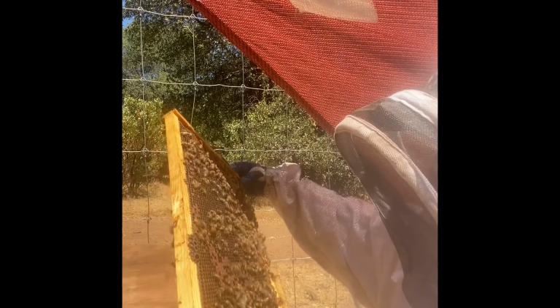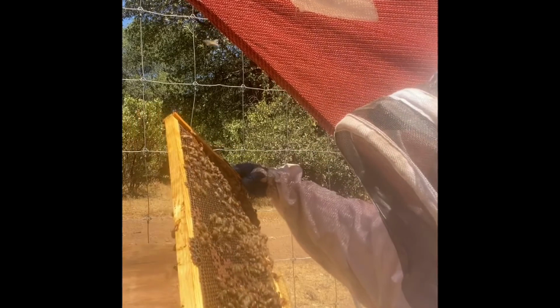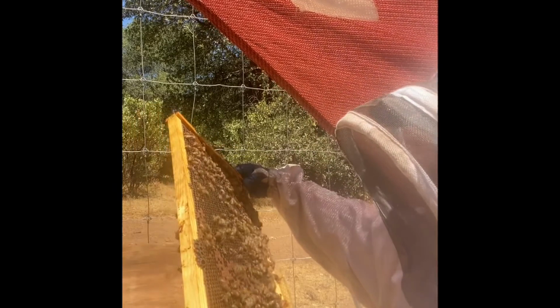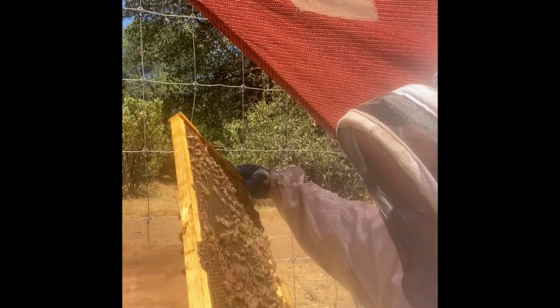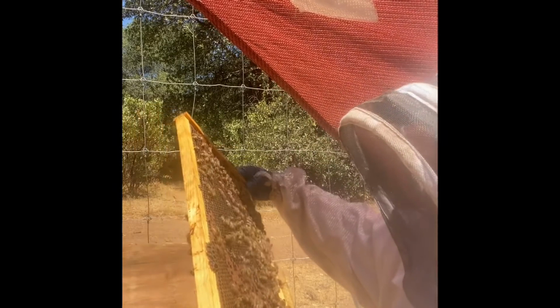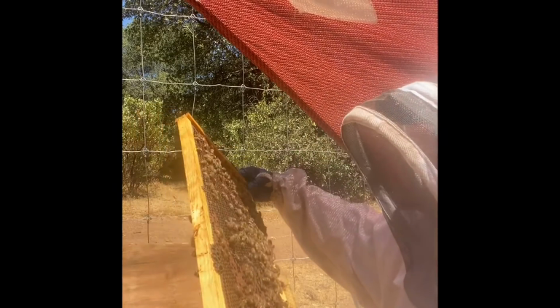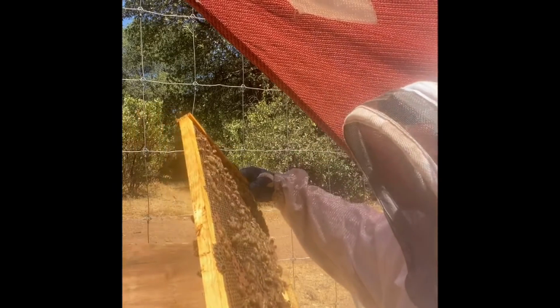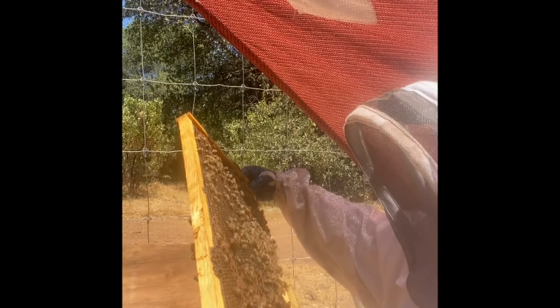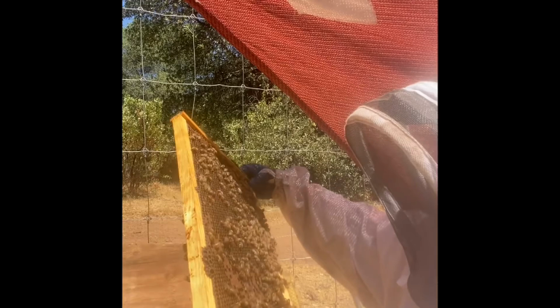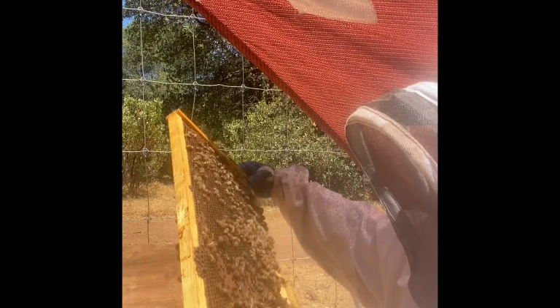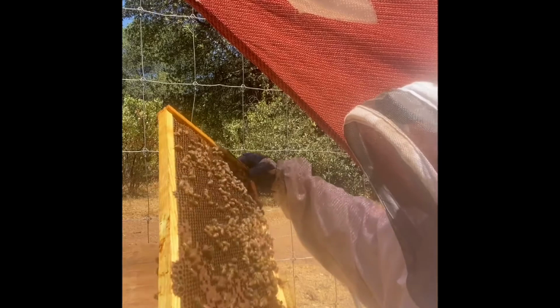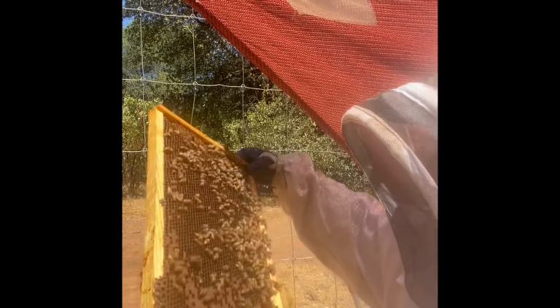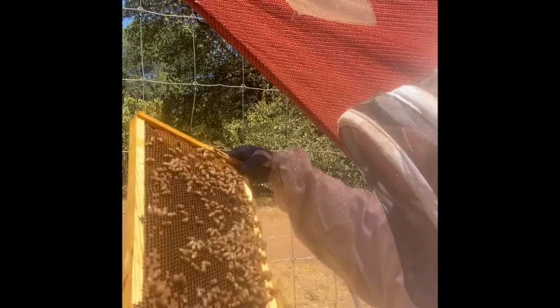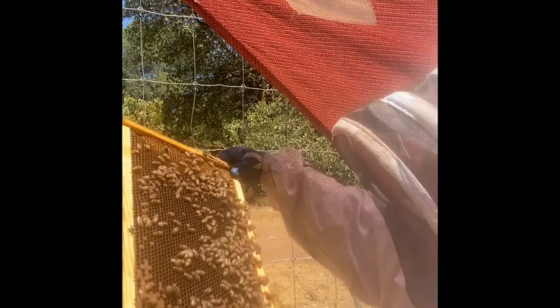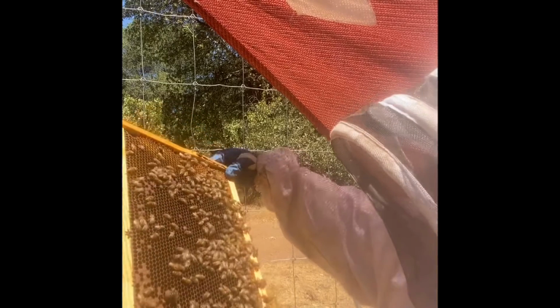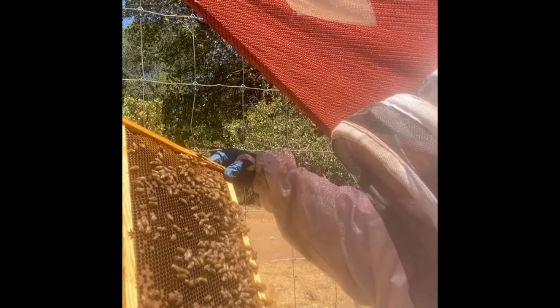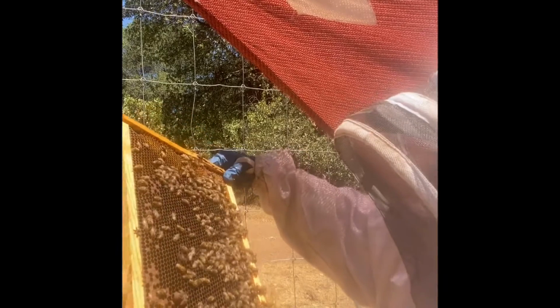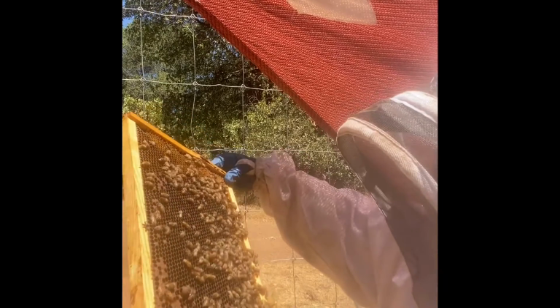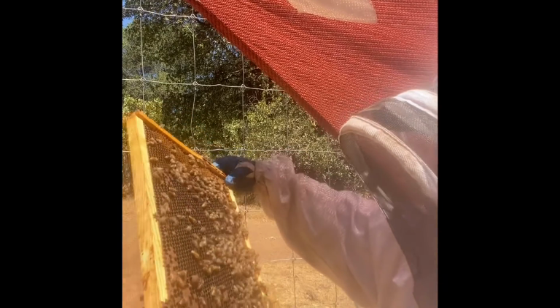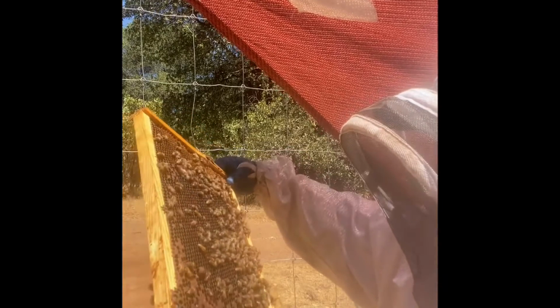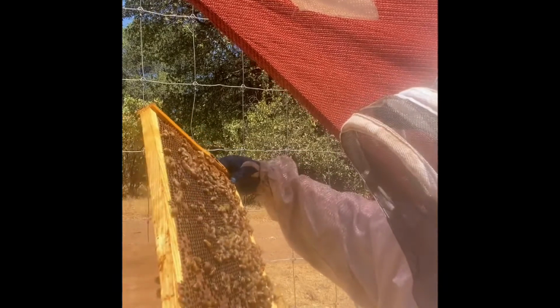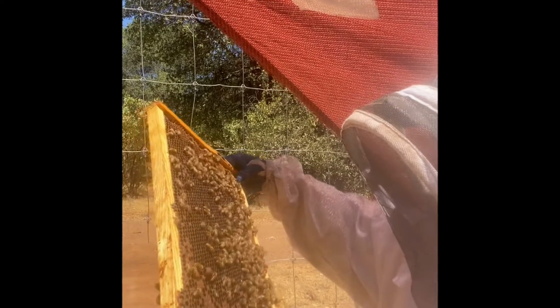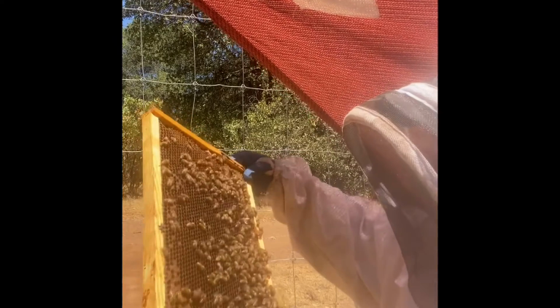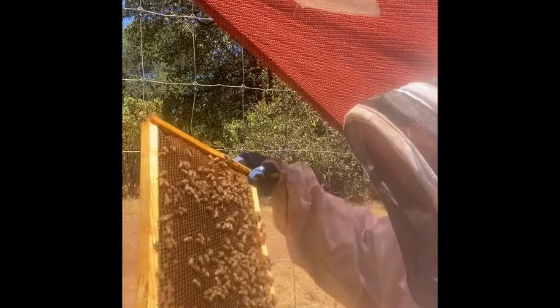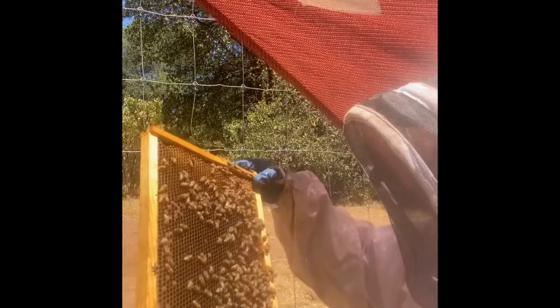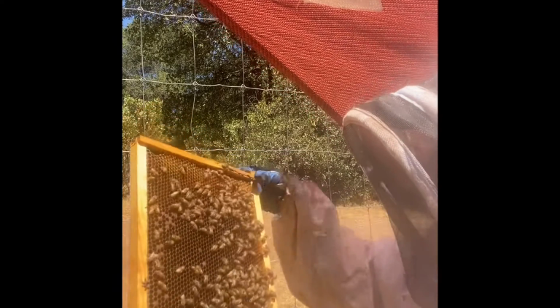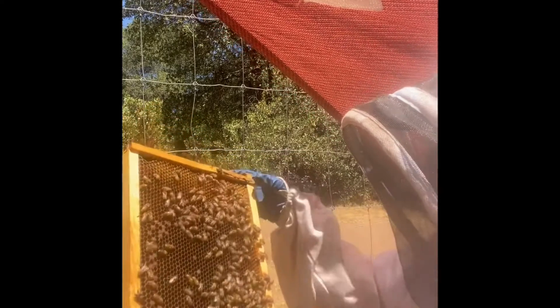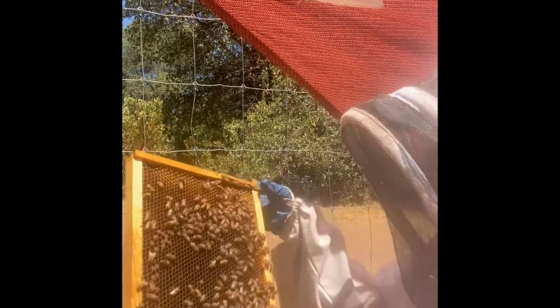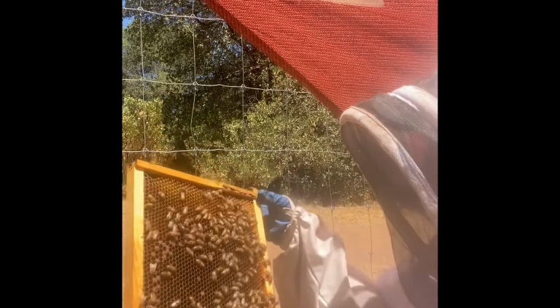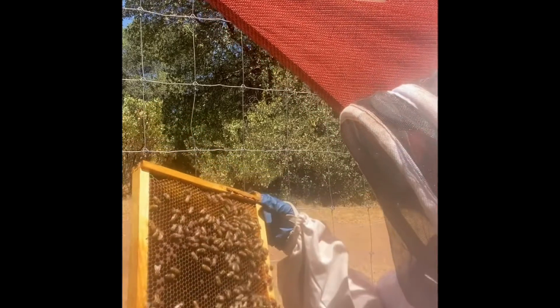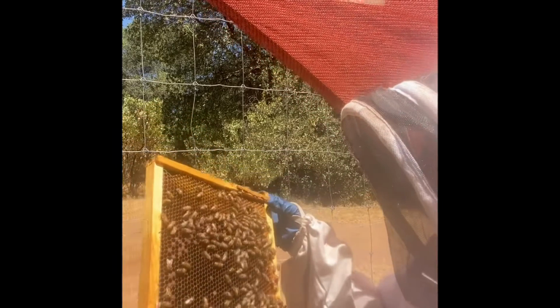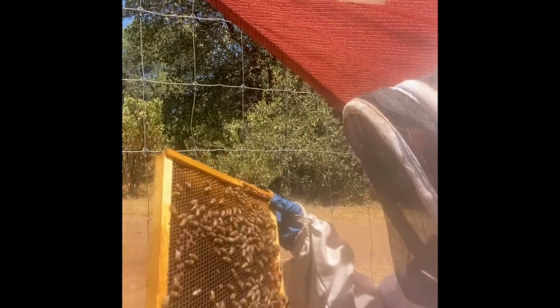Nectar. Nectar. Bee bread. Very small amount of capped pupae — they're very small.